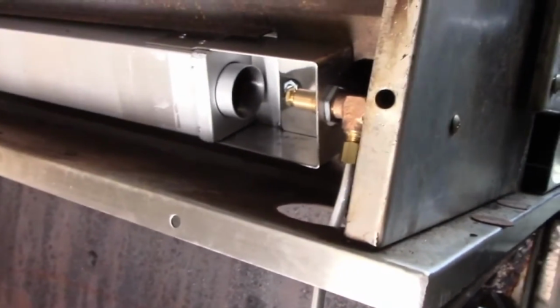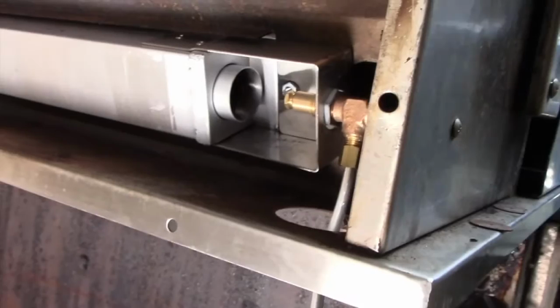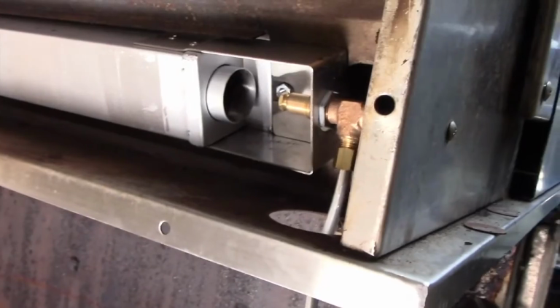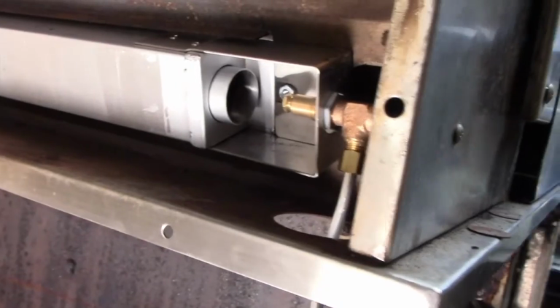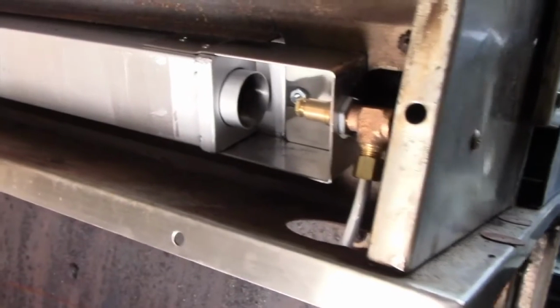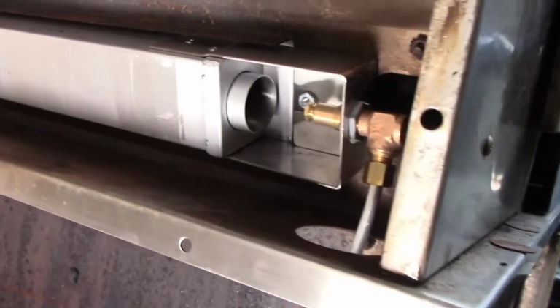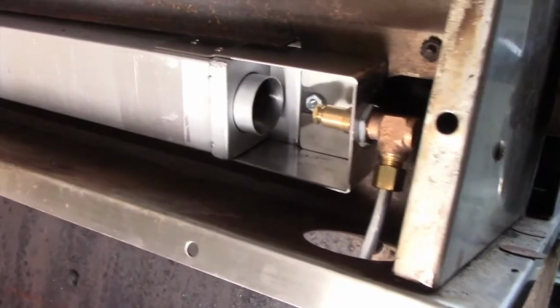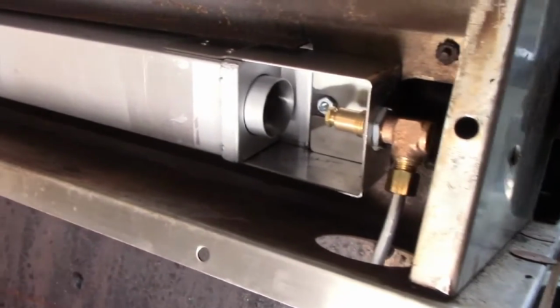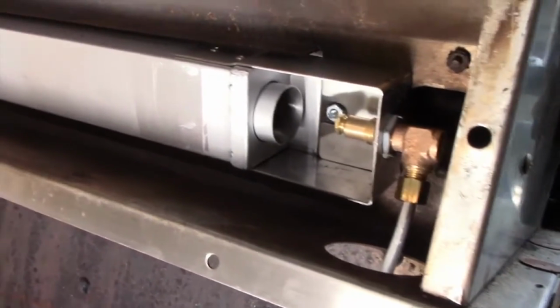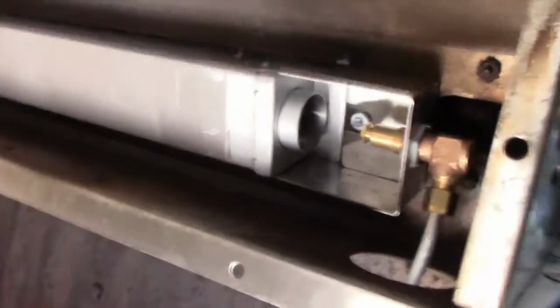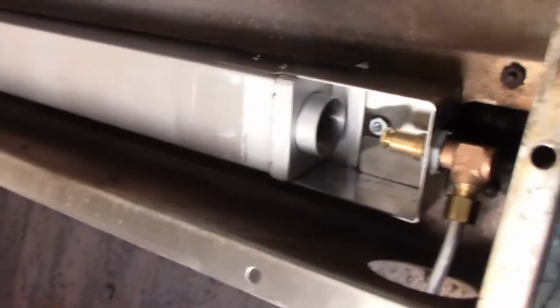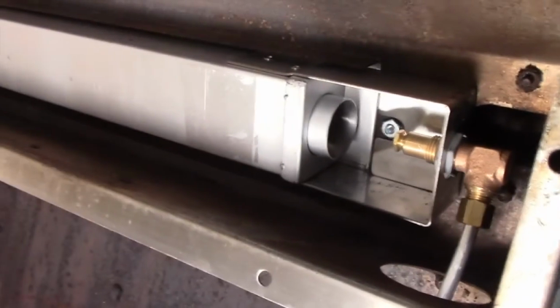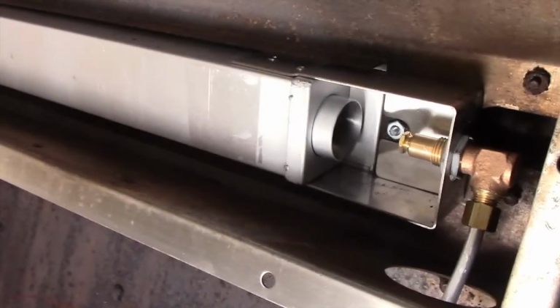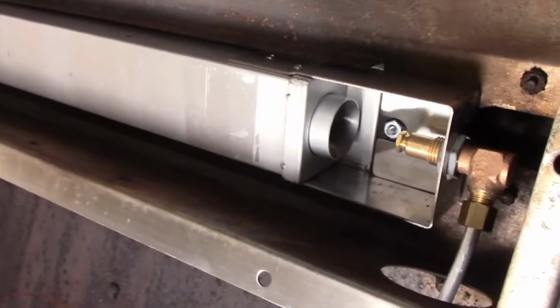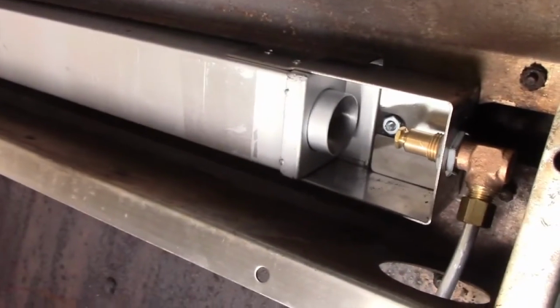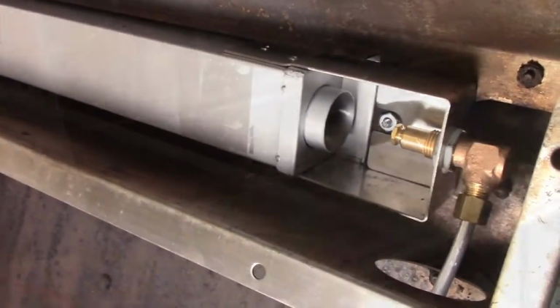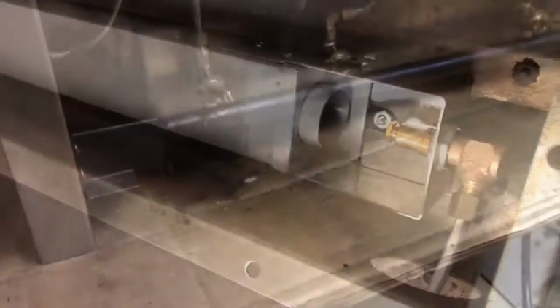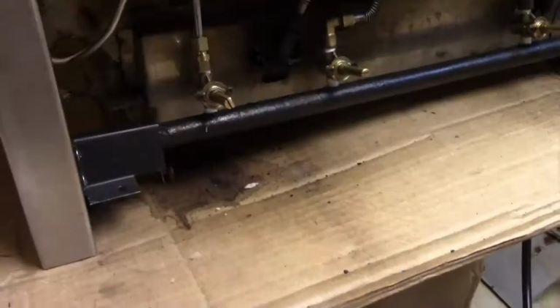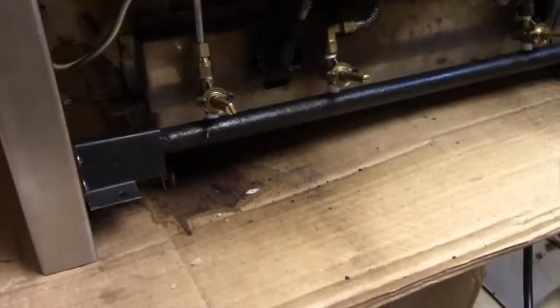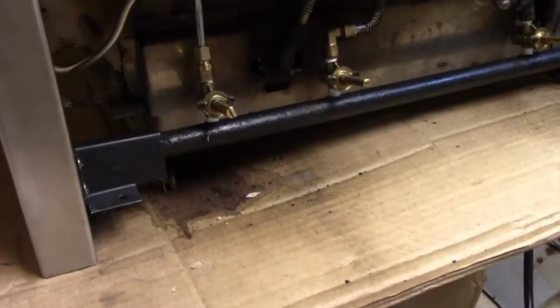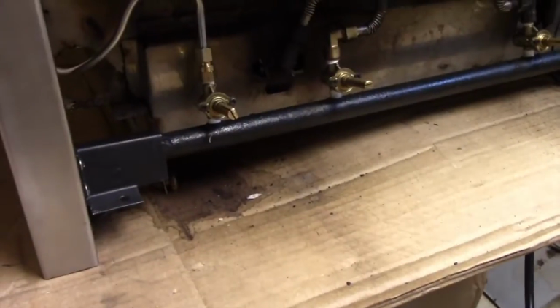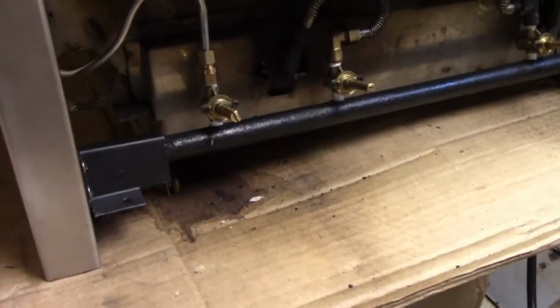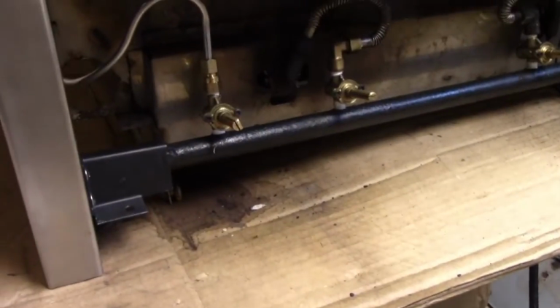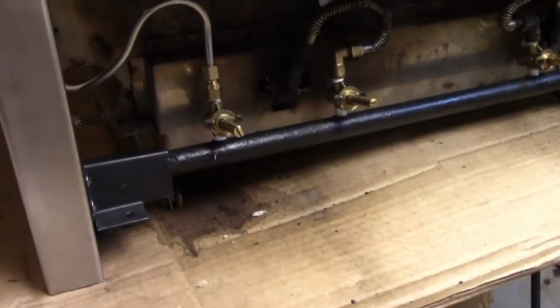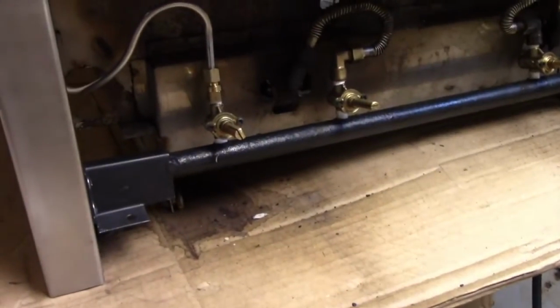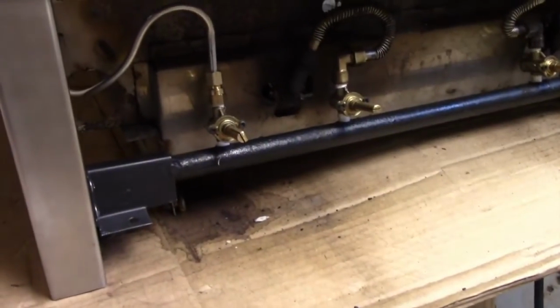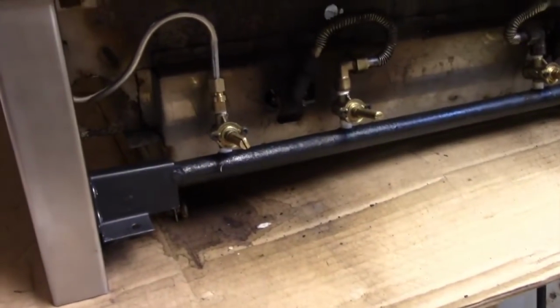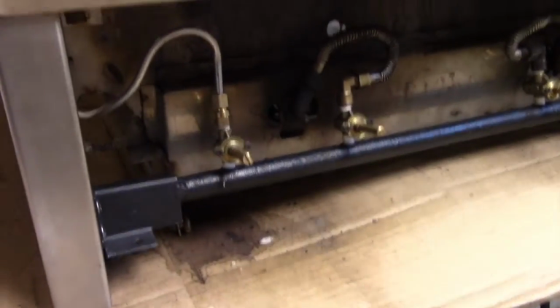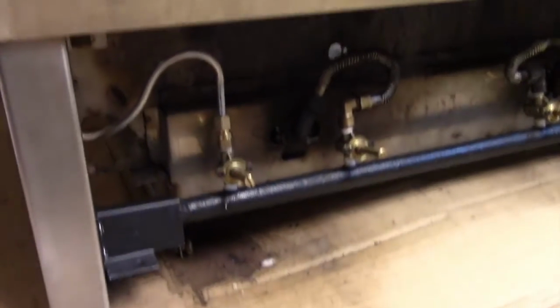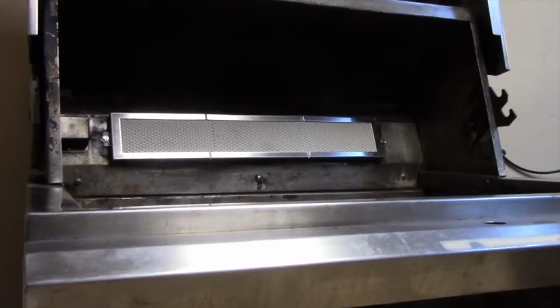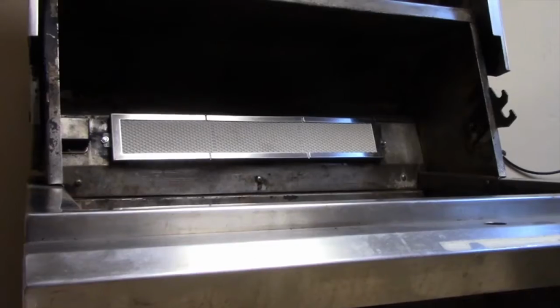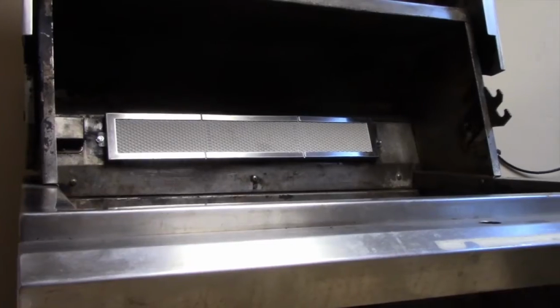Dynasty grills do not have a thermocouple, so the control valve turns on the infrared burner.